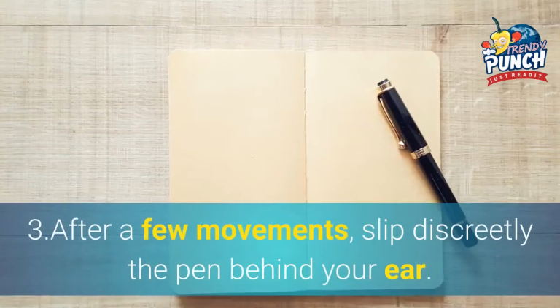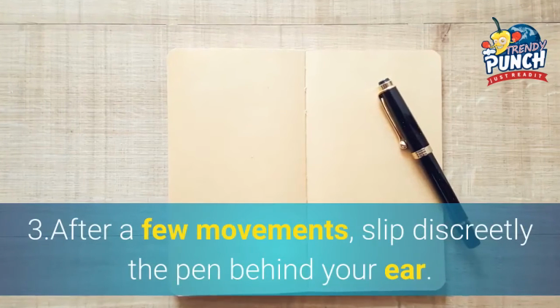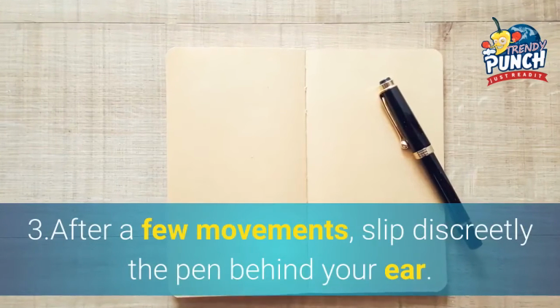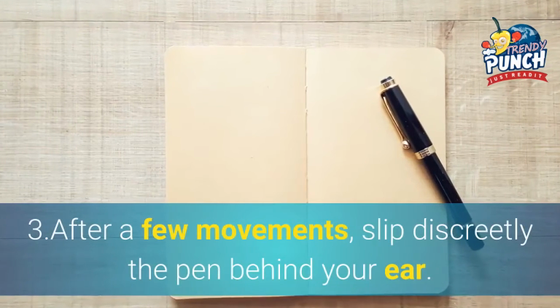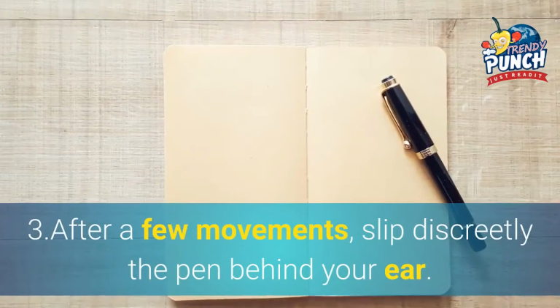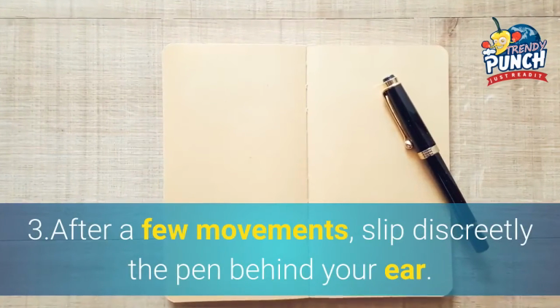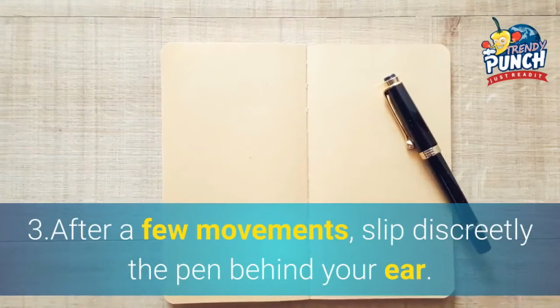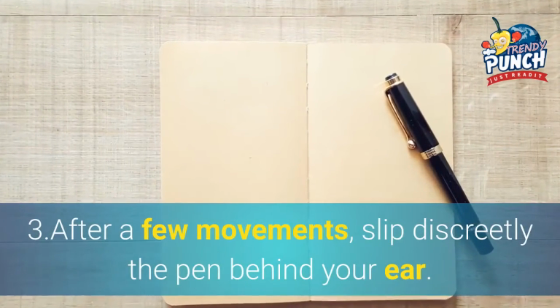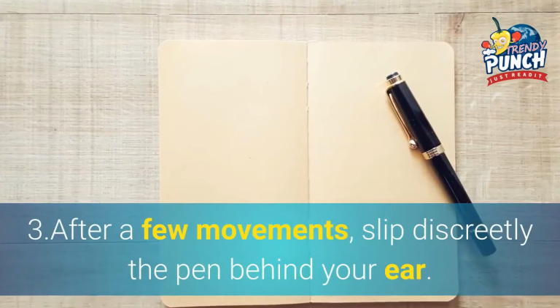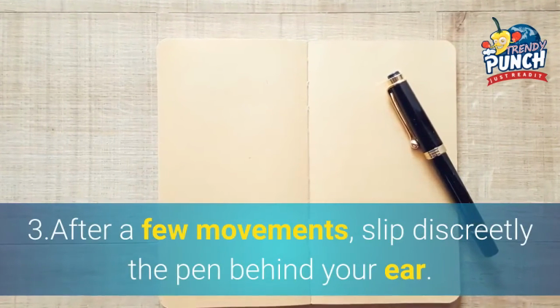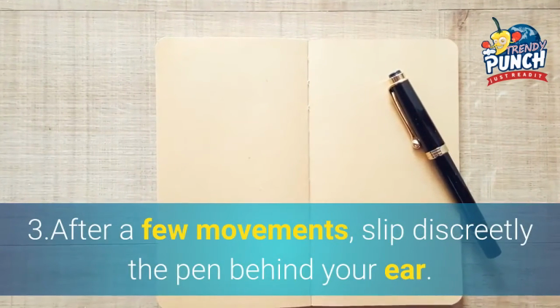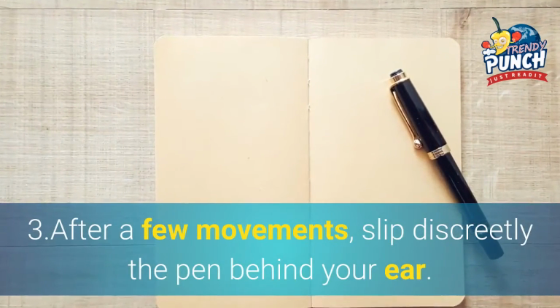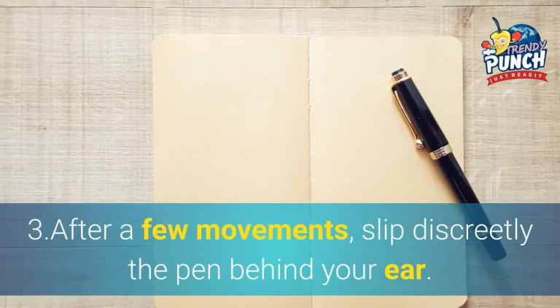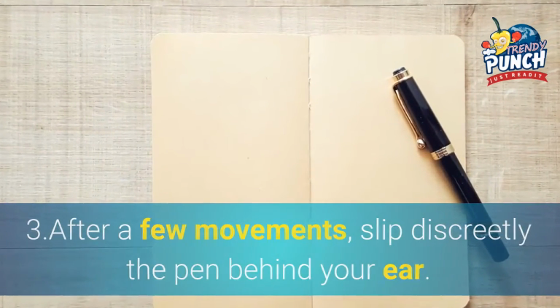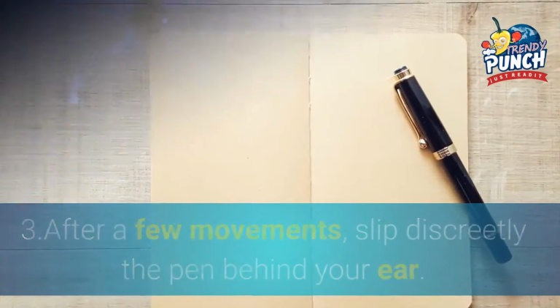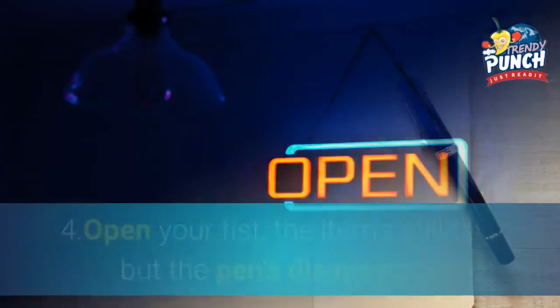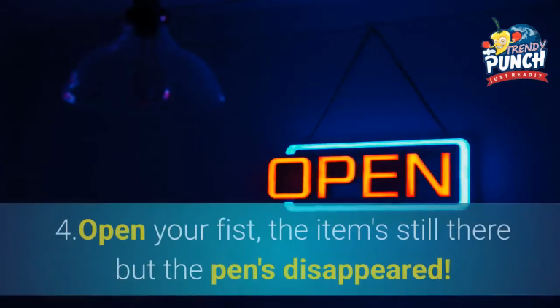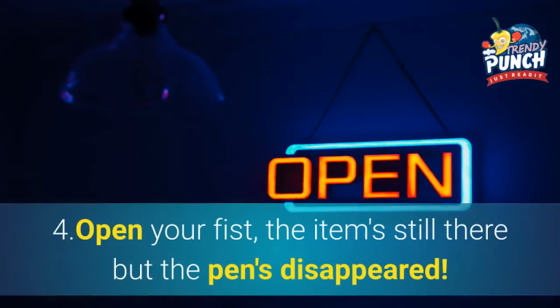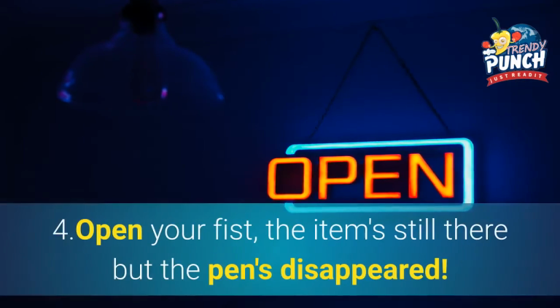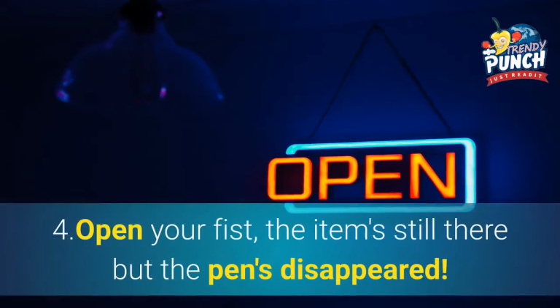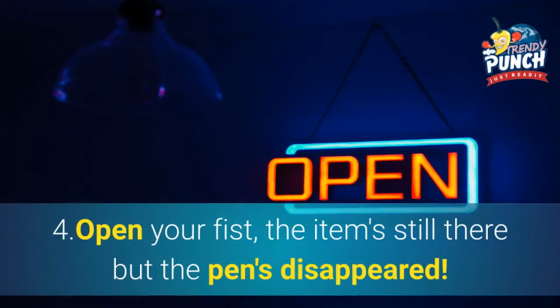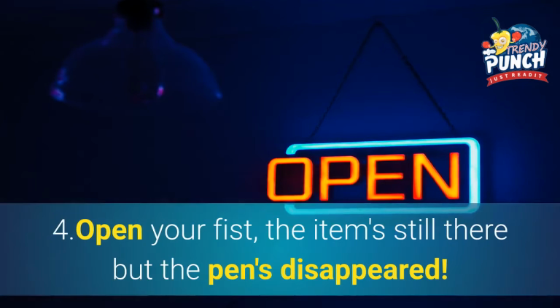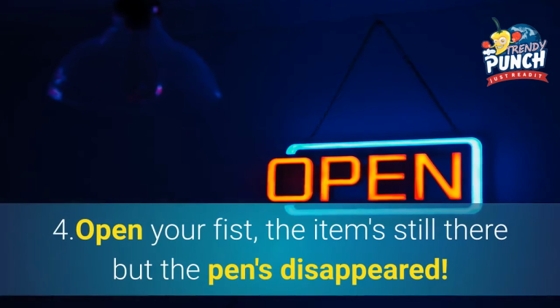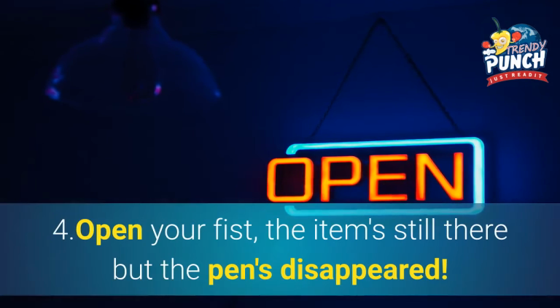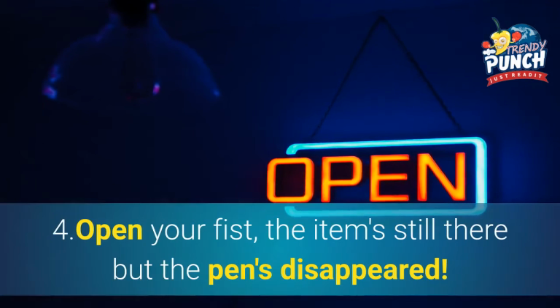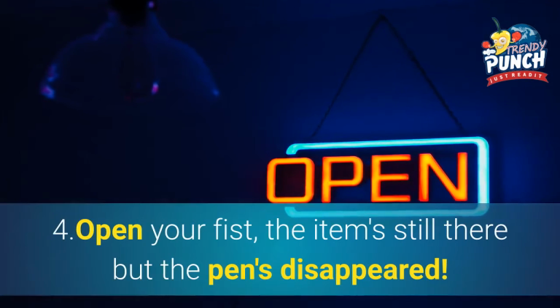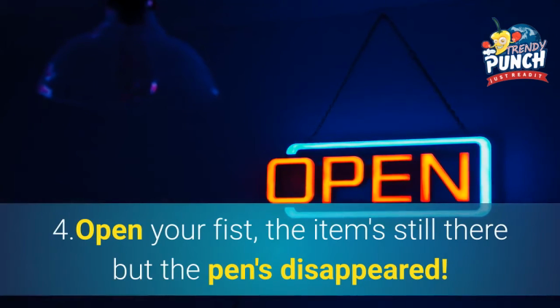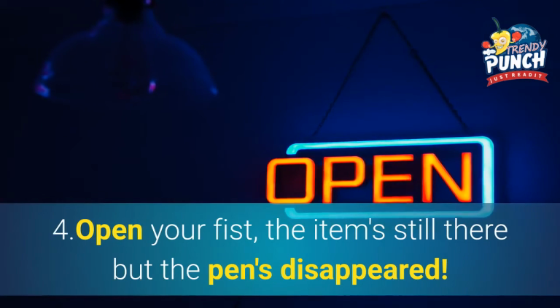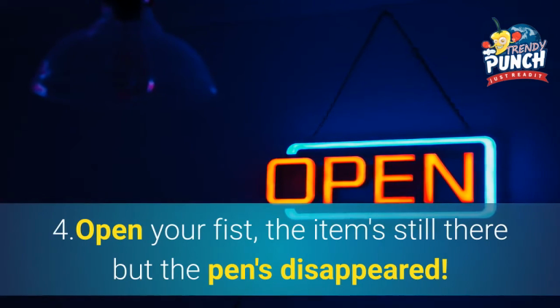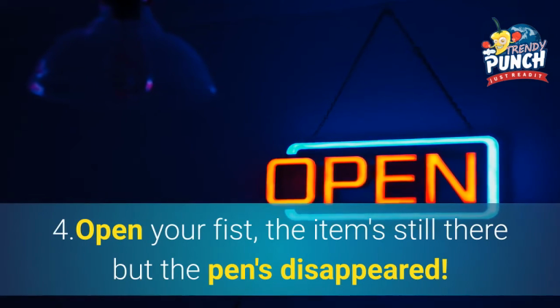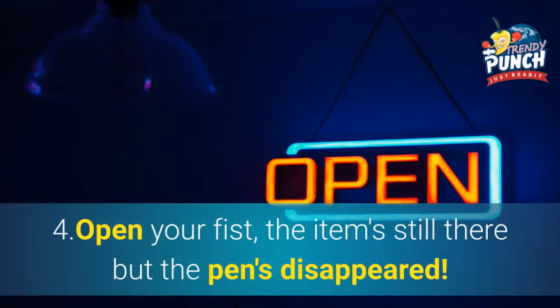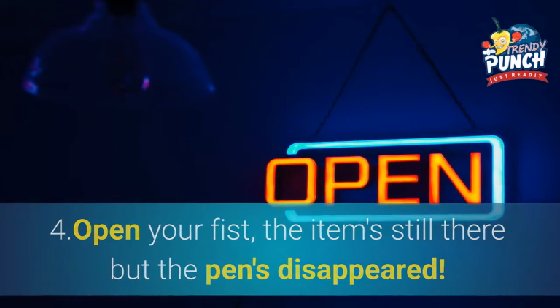3. After a few movements, slip the pen discreetly behind your ear. 4. Open your fist — the item is still there, but the pen has disappeared.